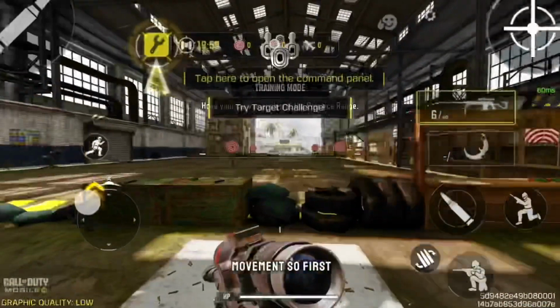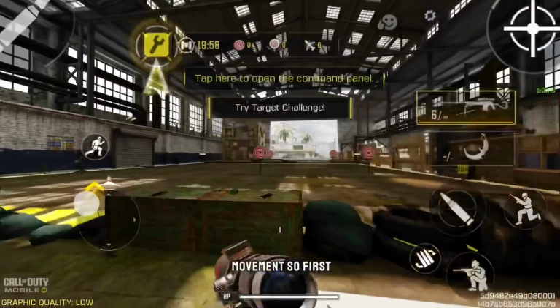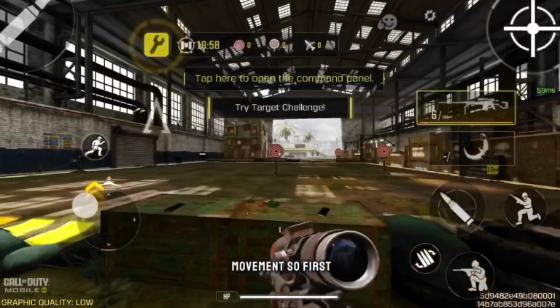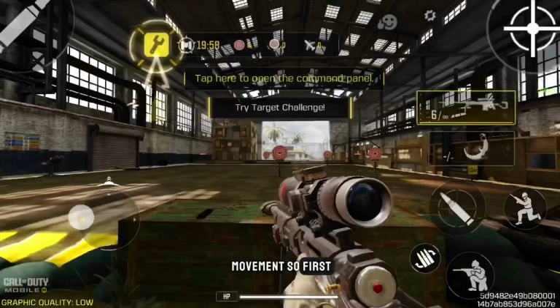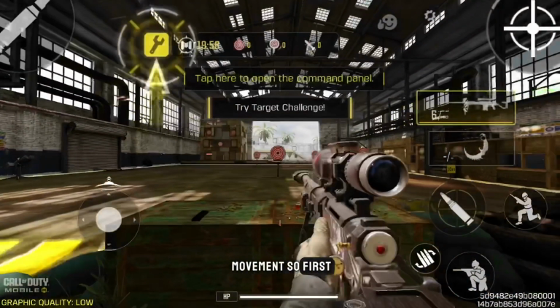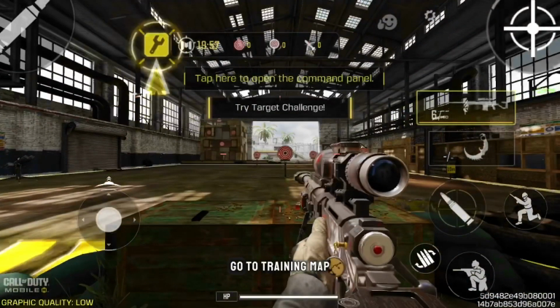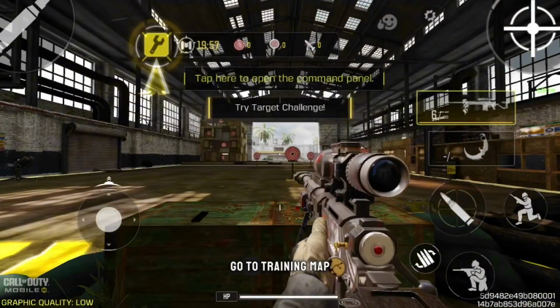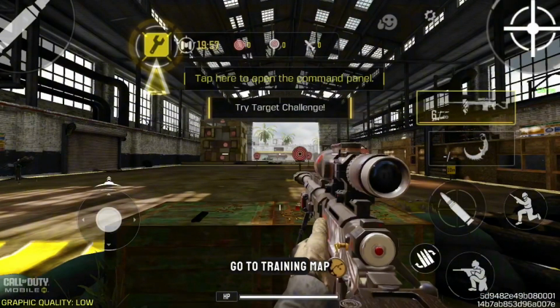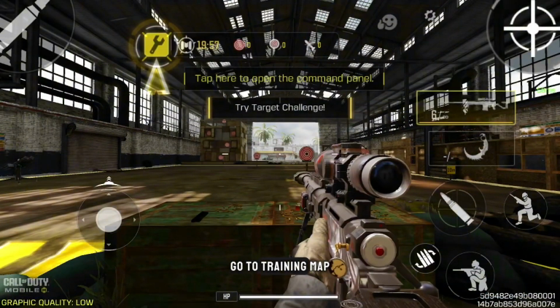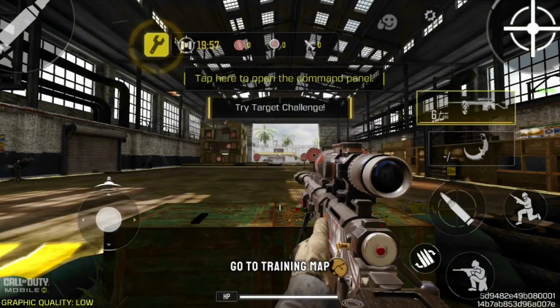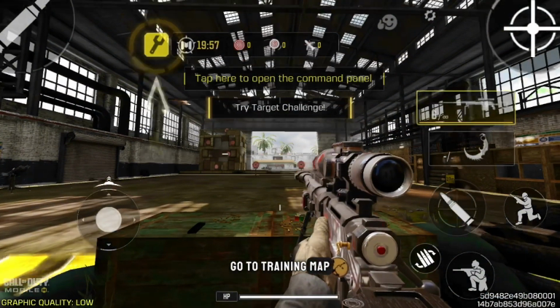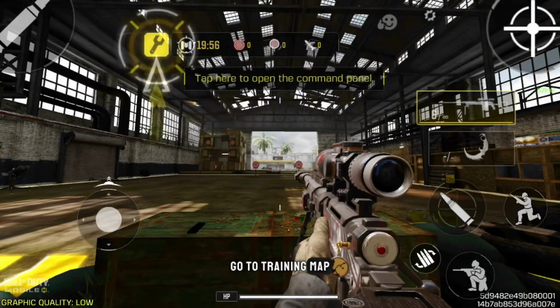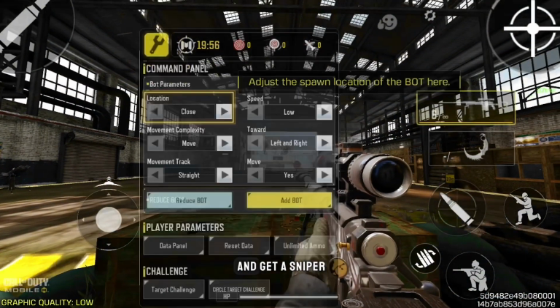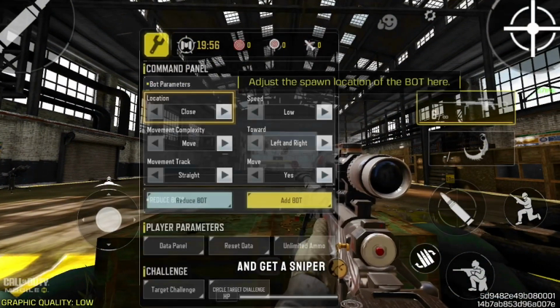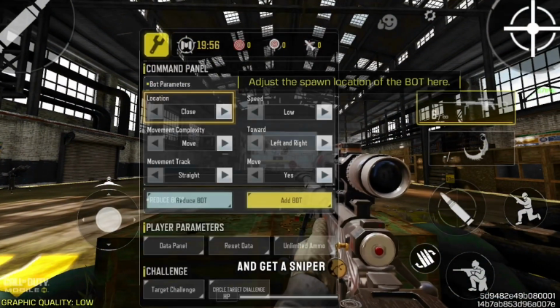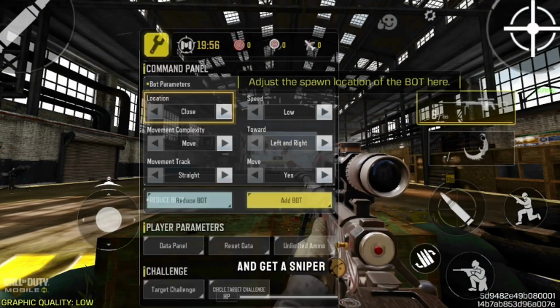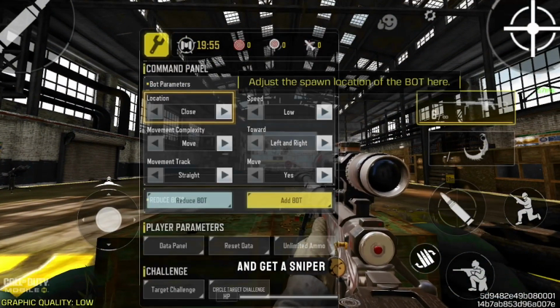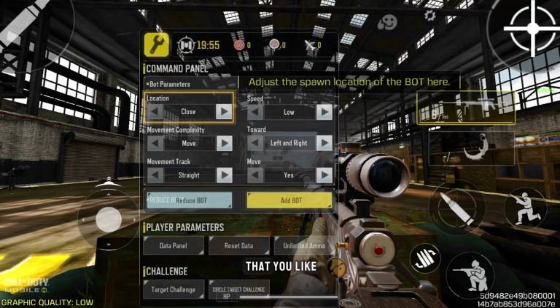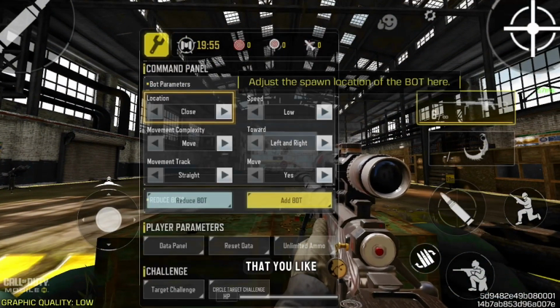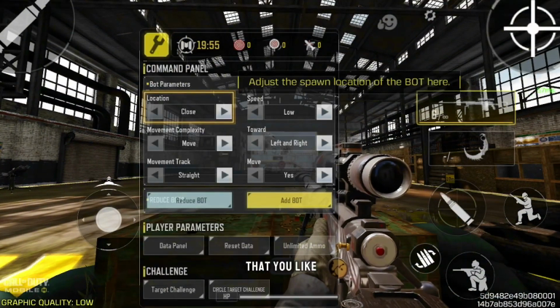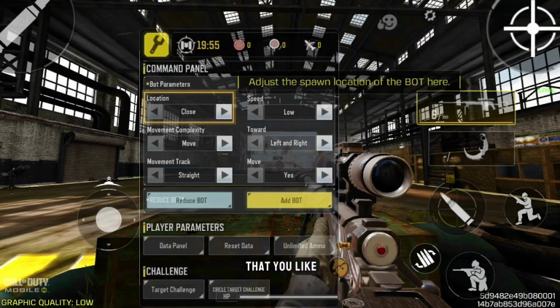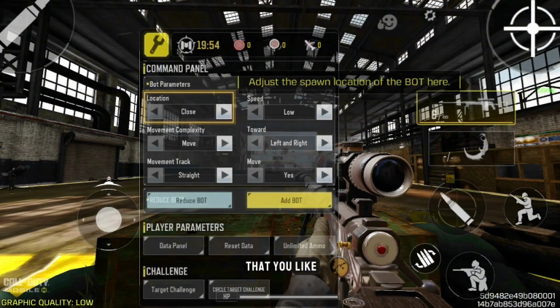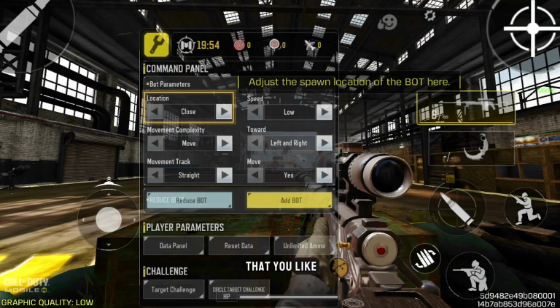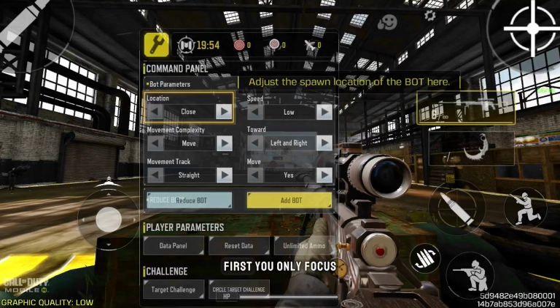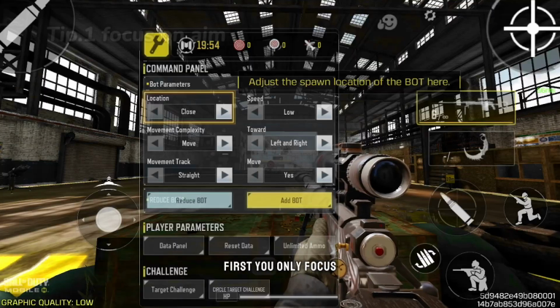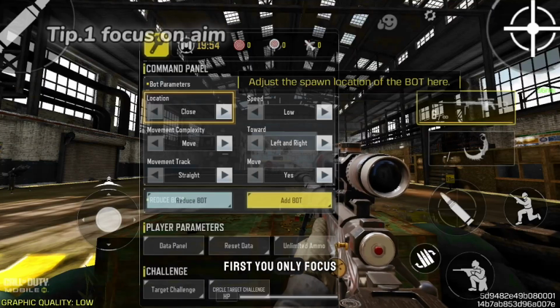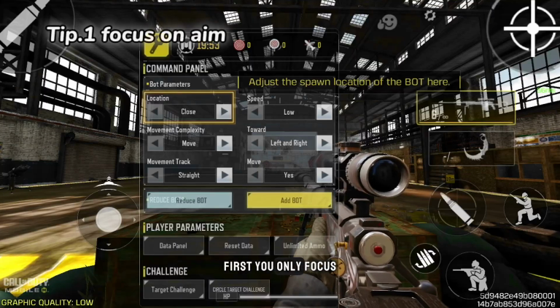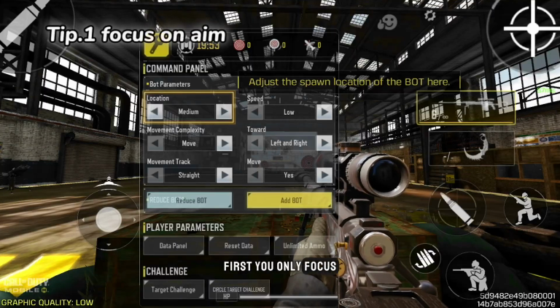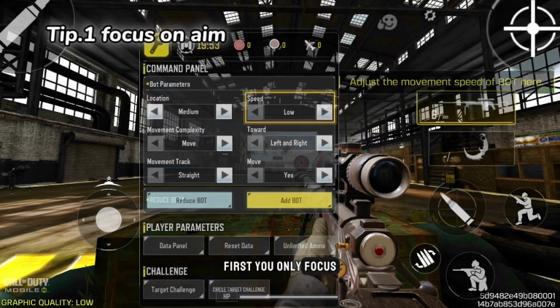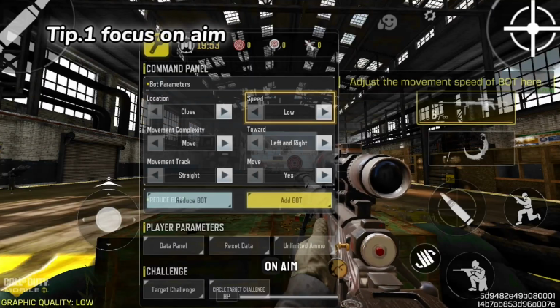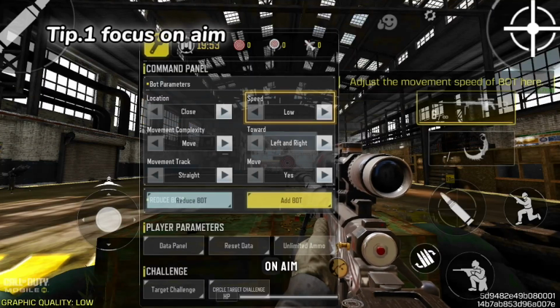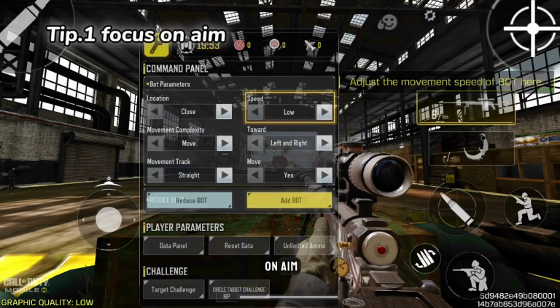So first, go to training map and get a sniper that you like. You only focus on aim.